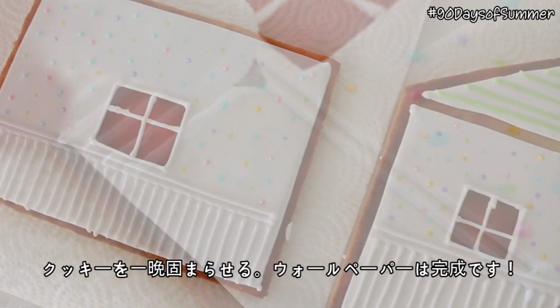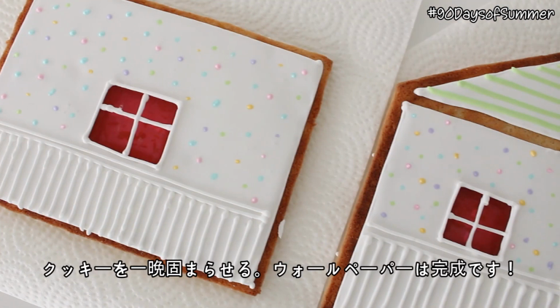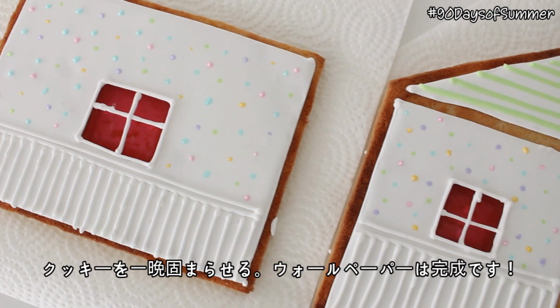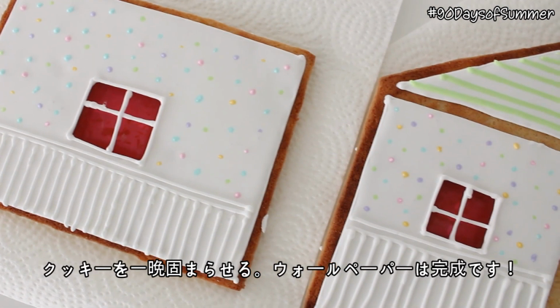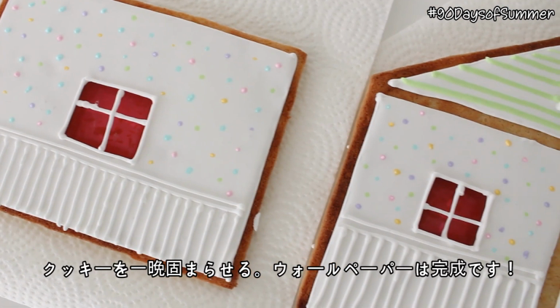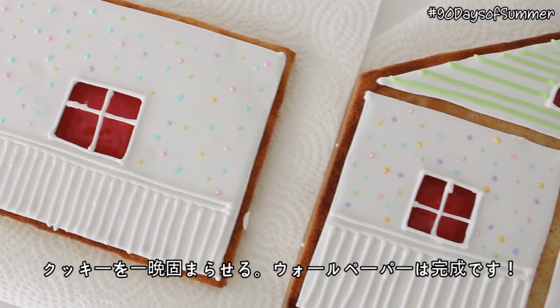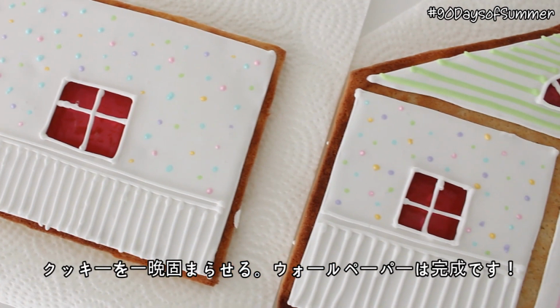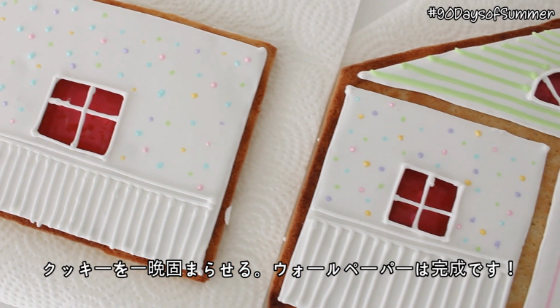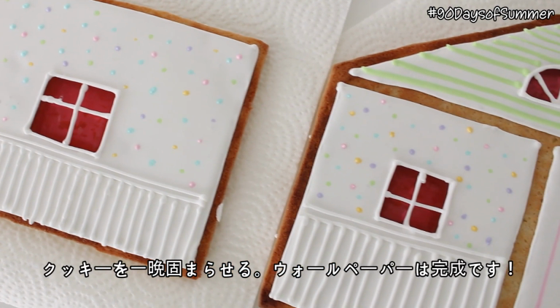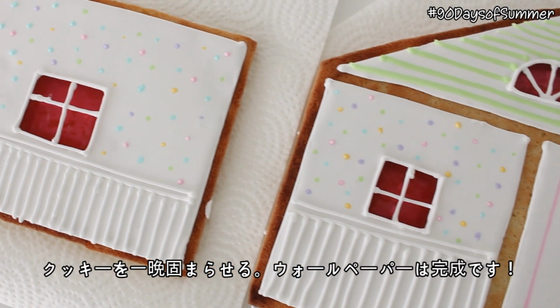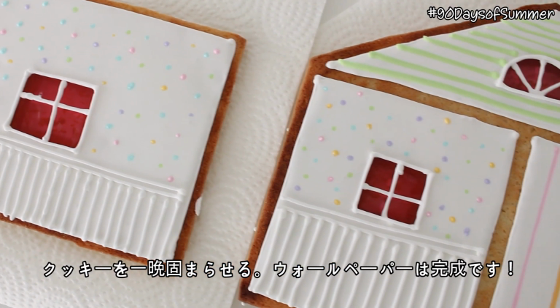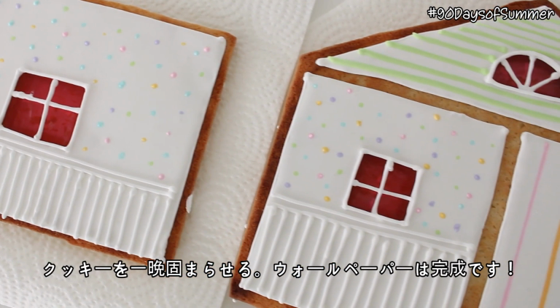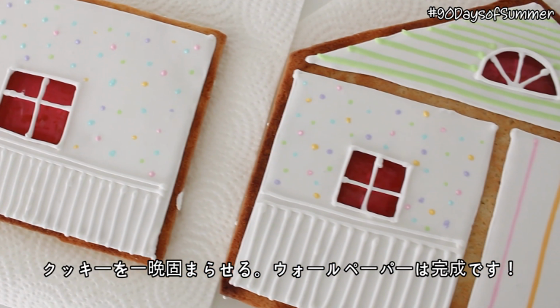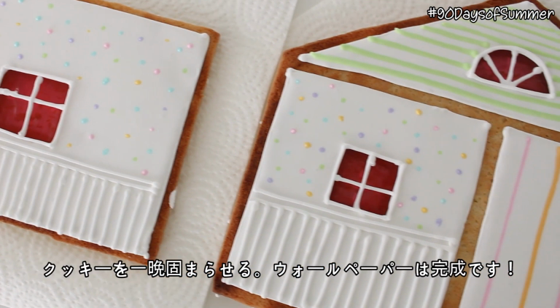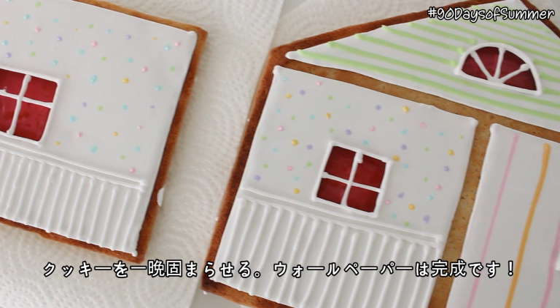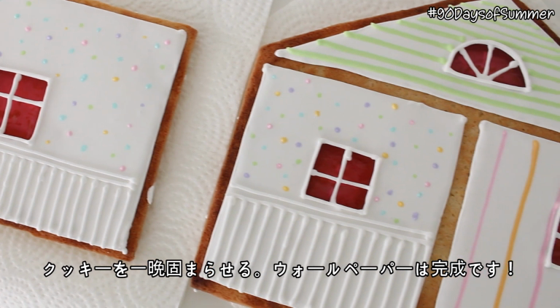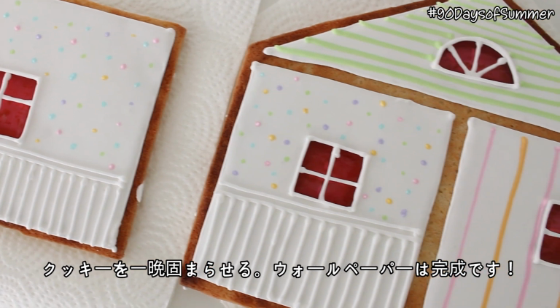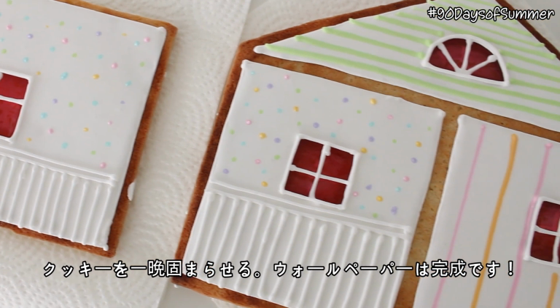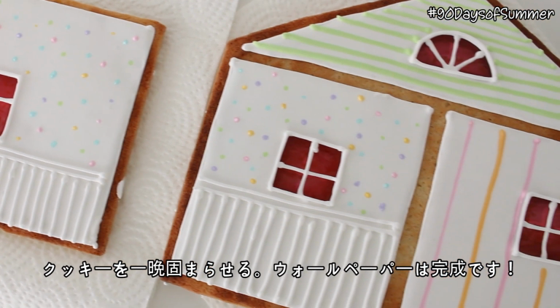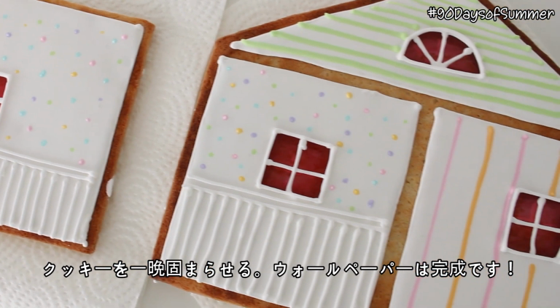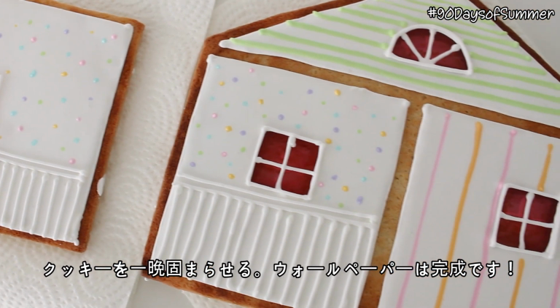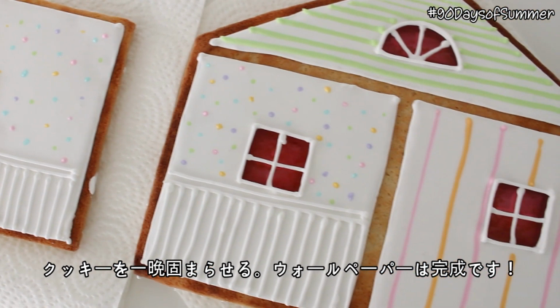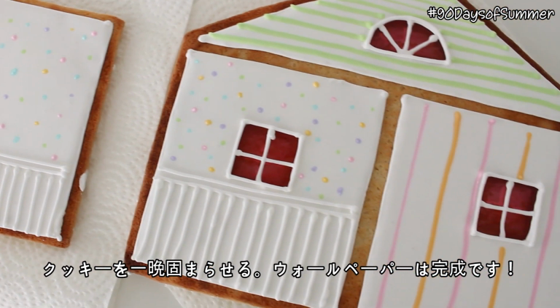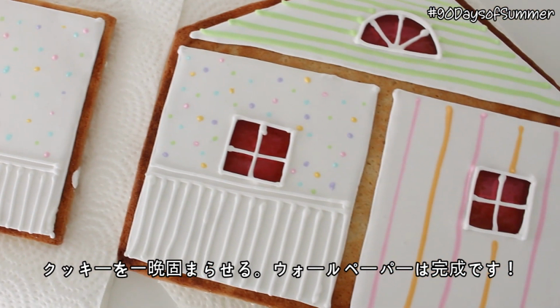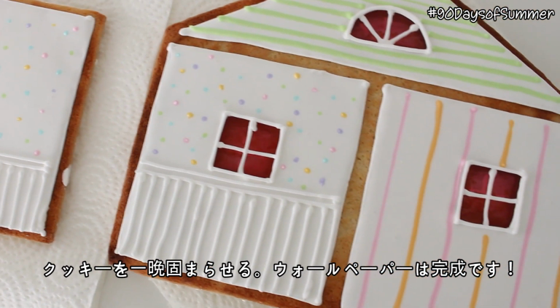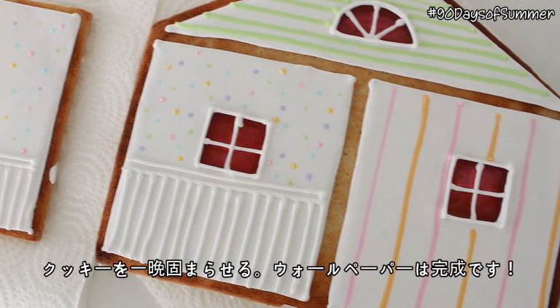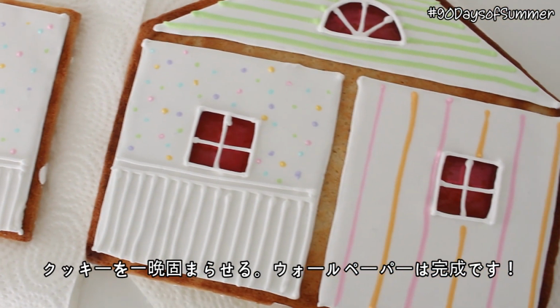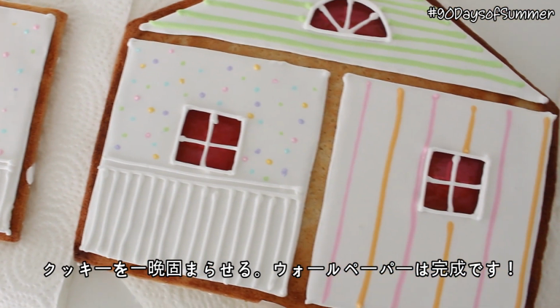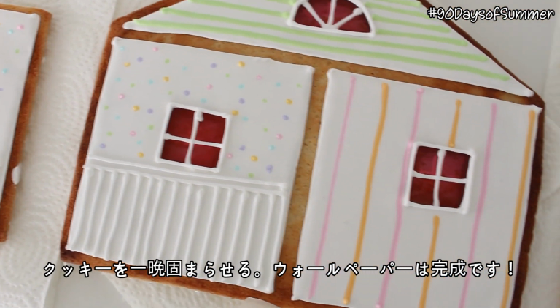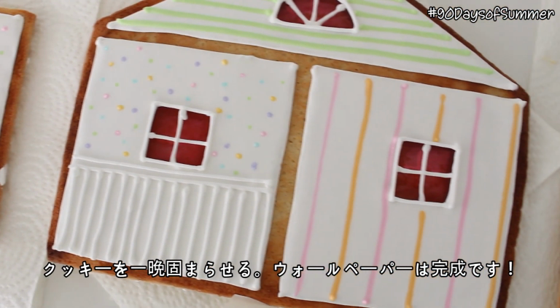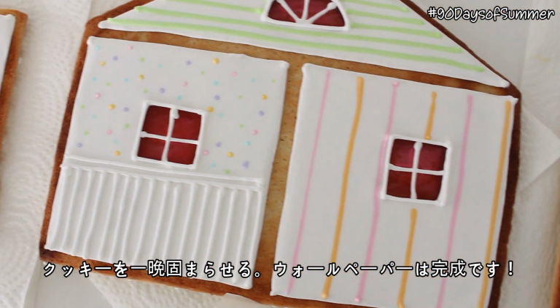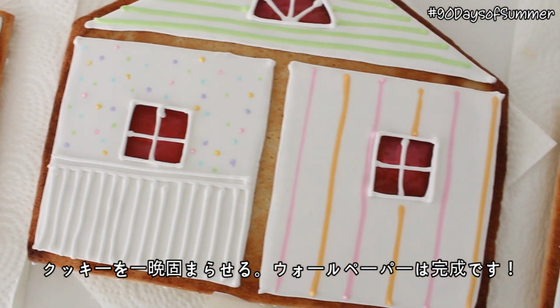Then all you need to do is allow the cookies to fully set overnight, and the wallpaper part is done!